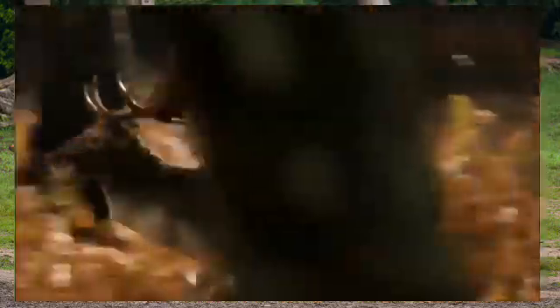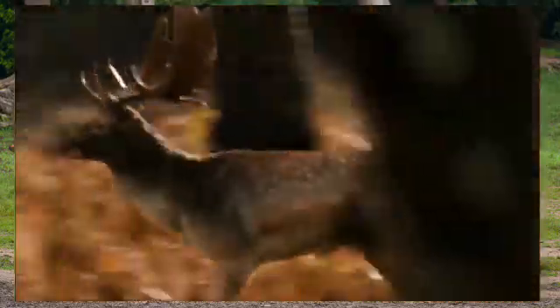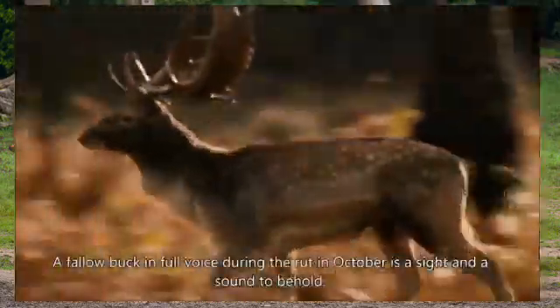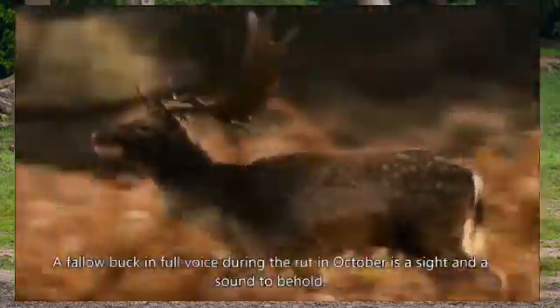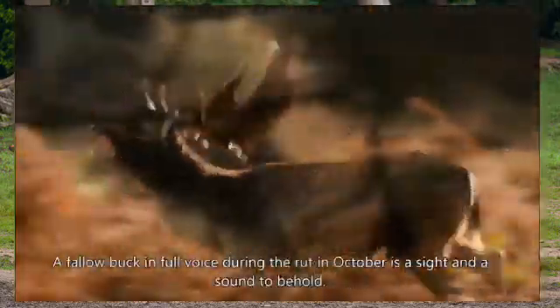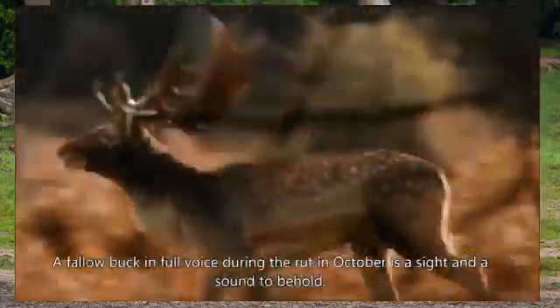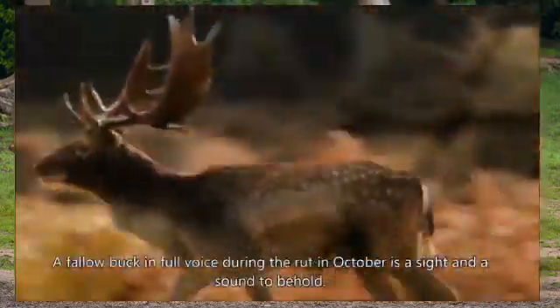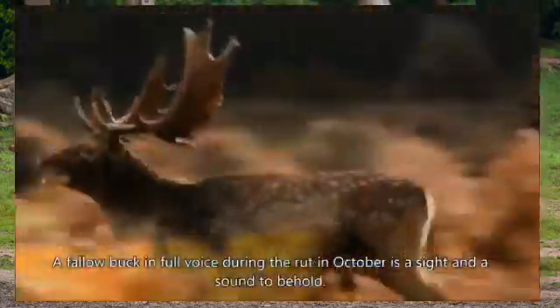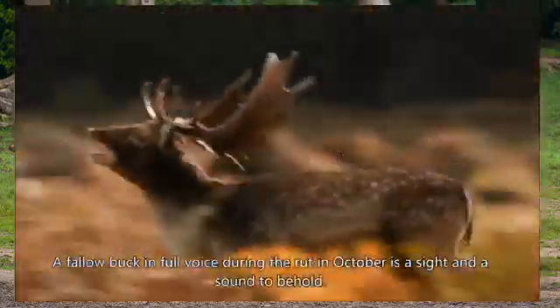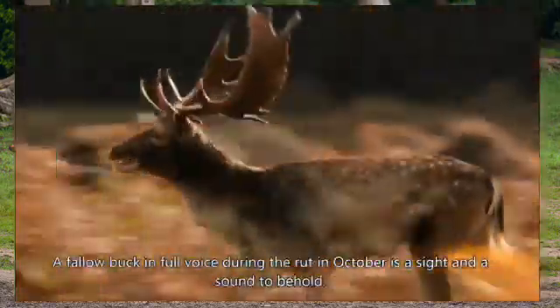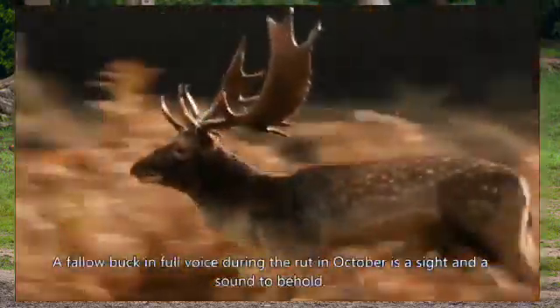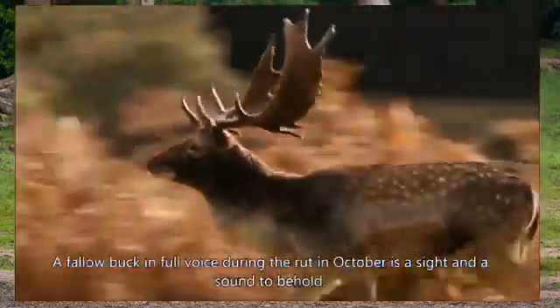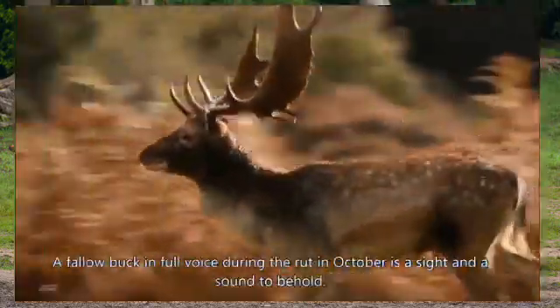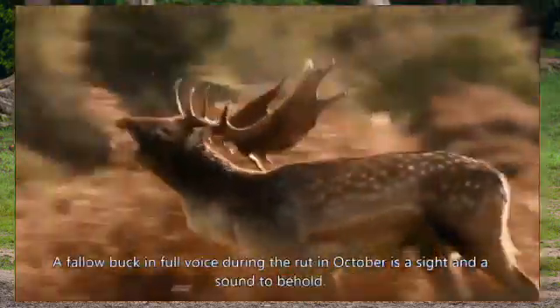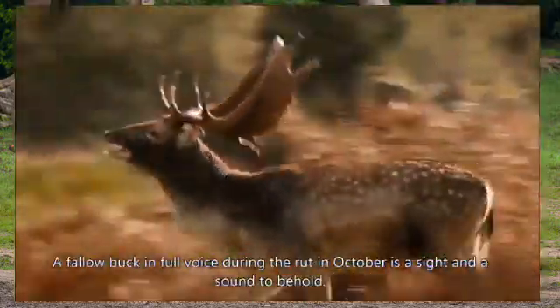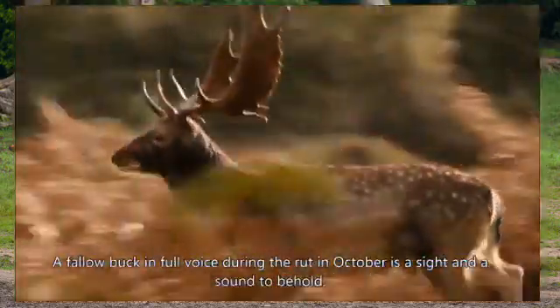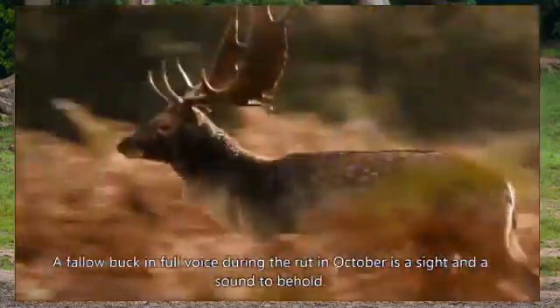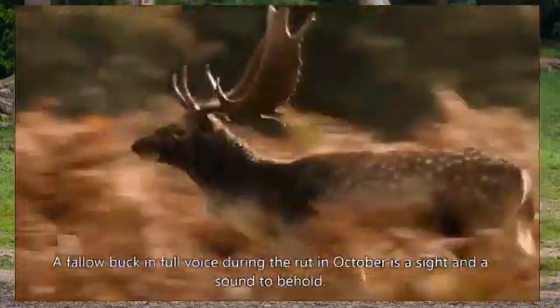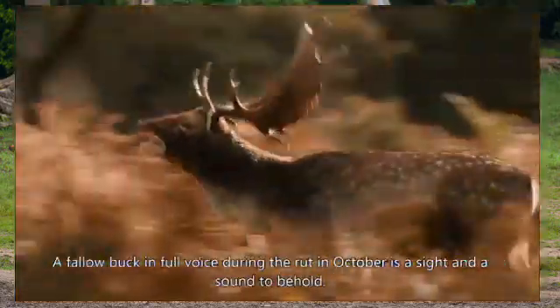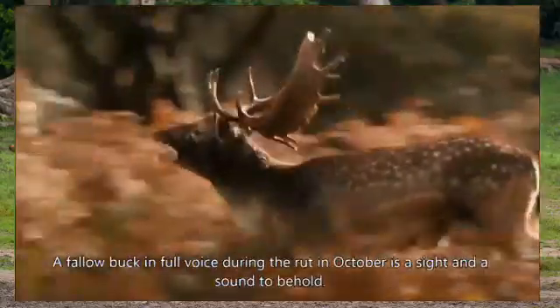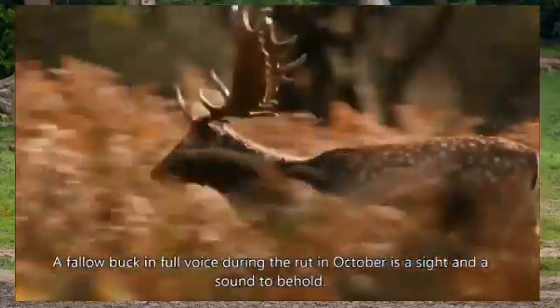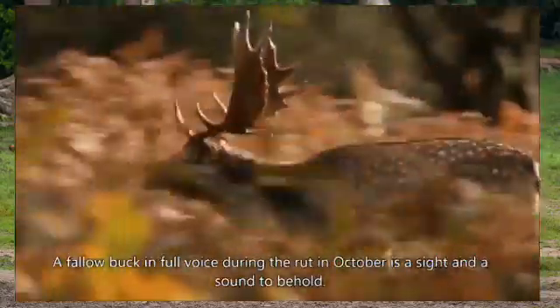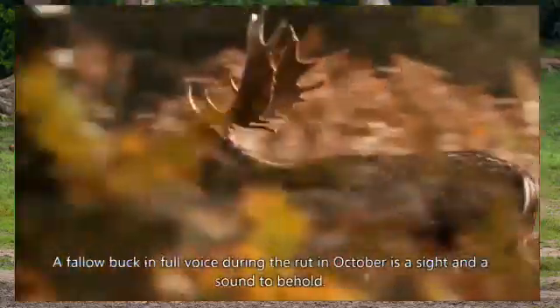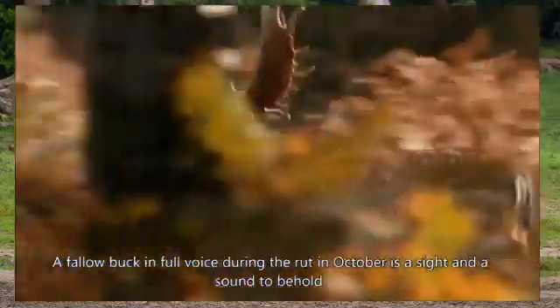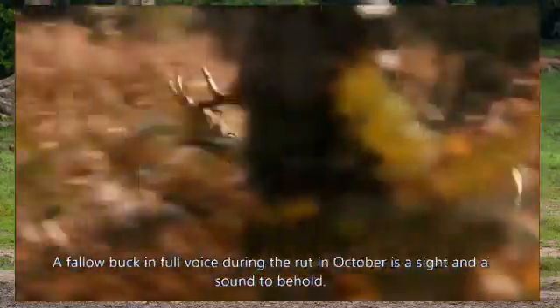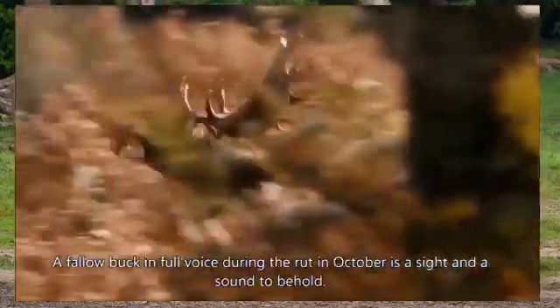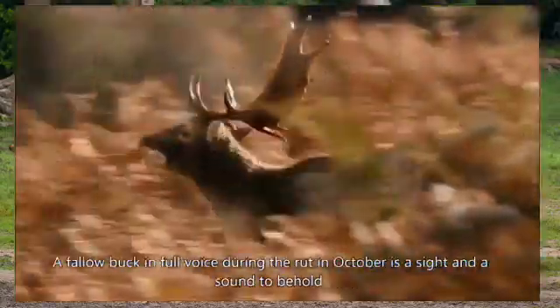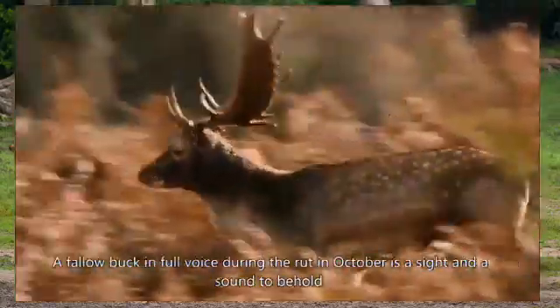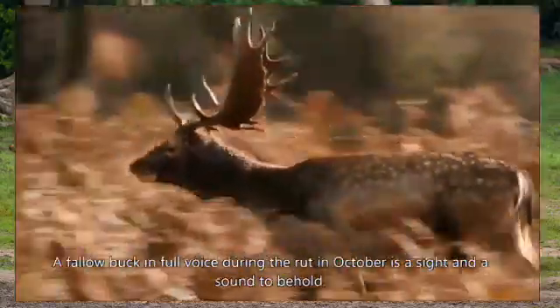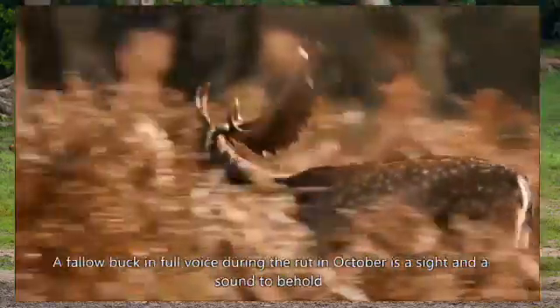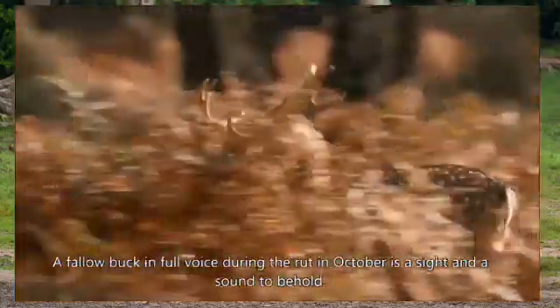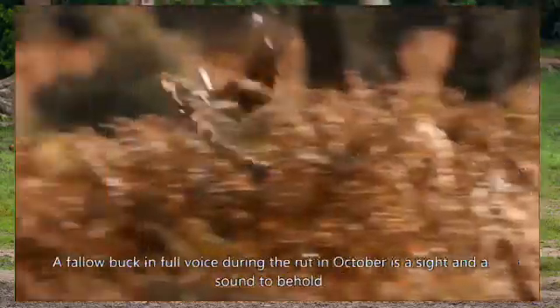A fallow buck in full voice during the rut in October is a sight and a sound to behold.